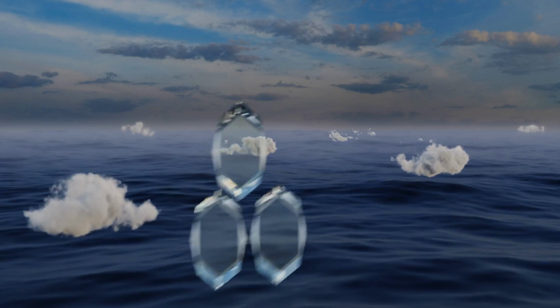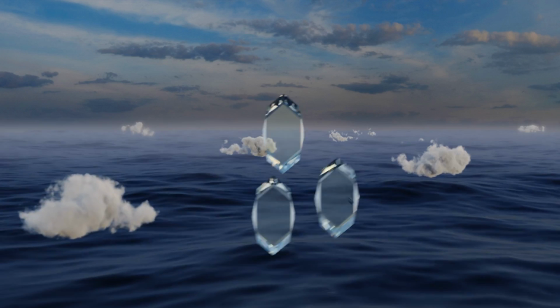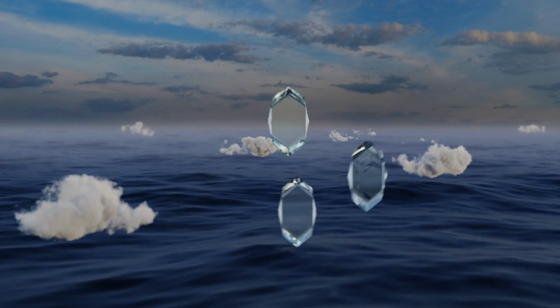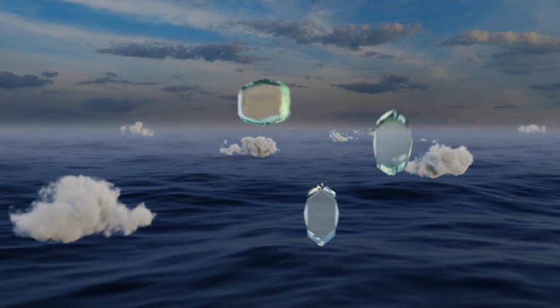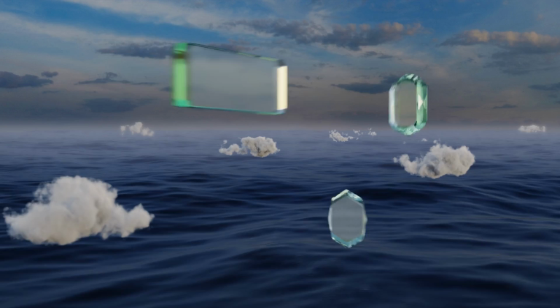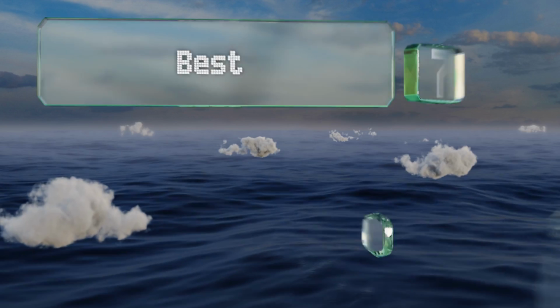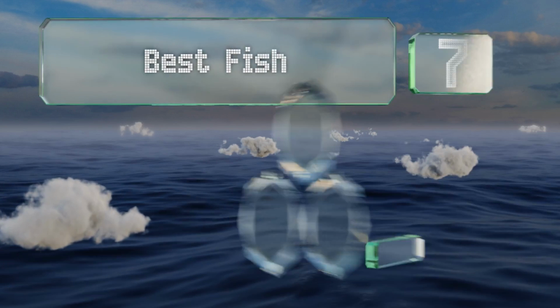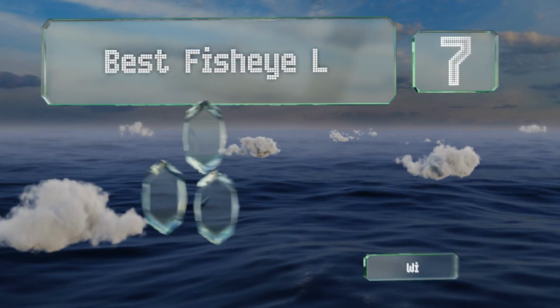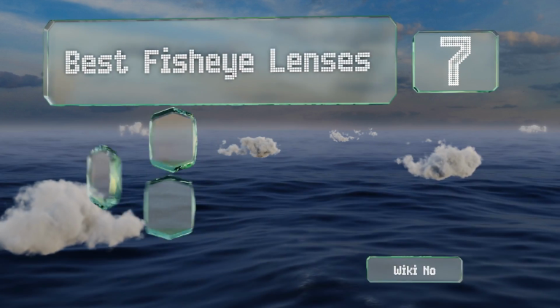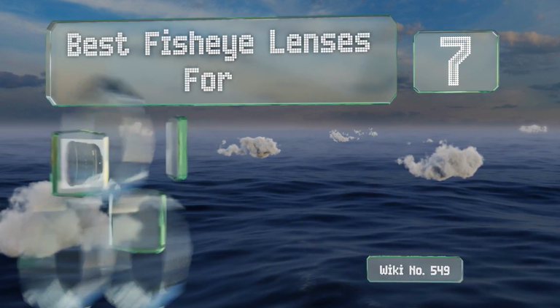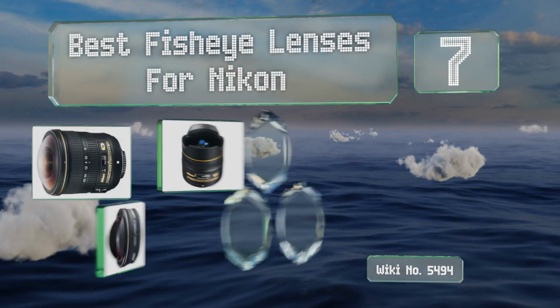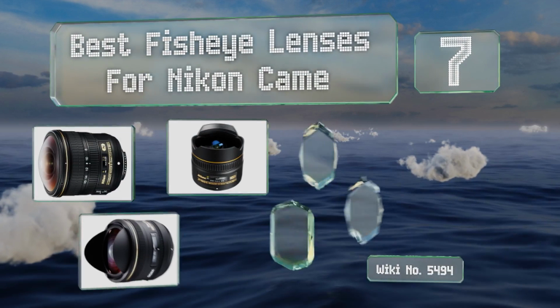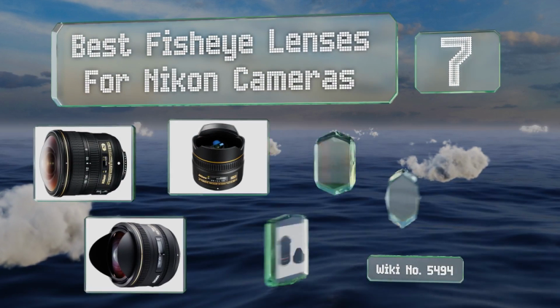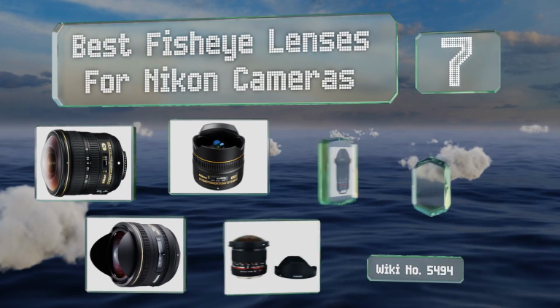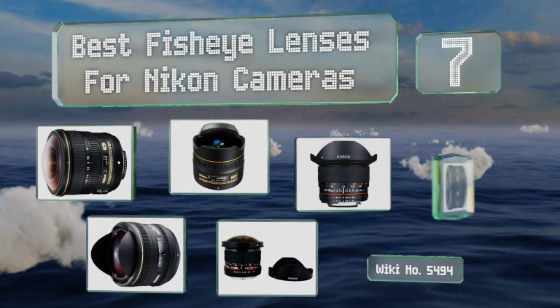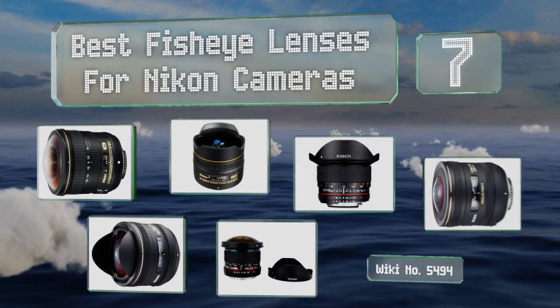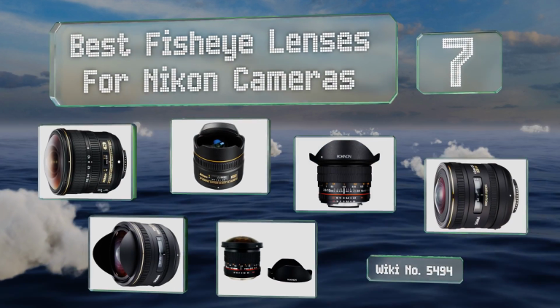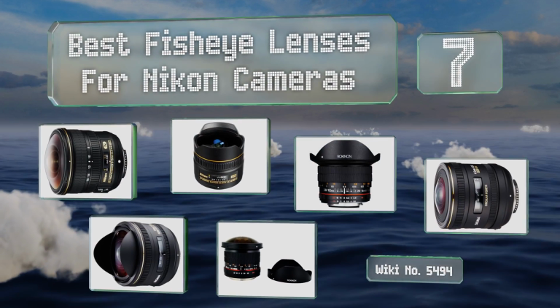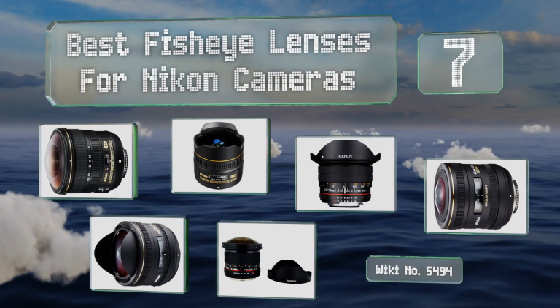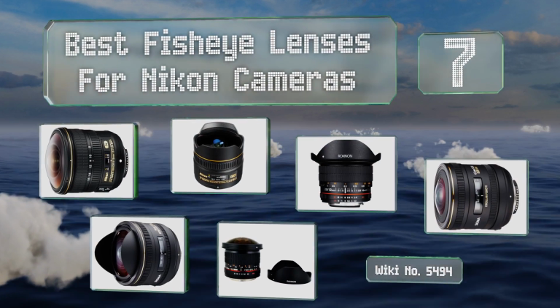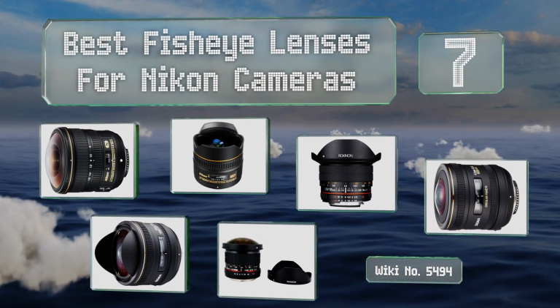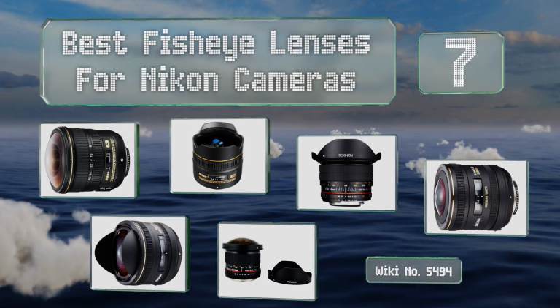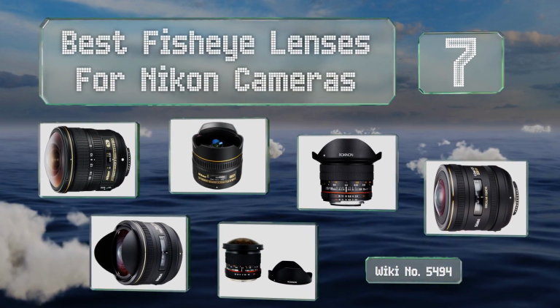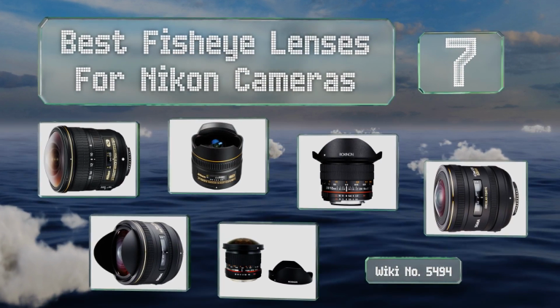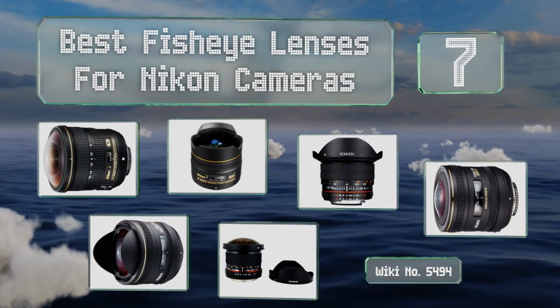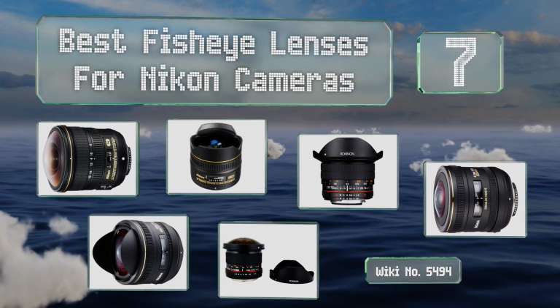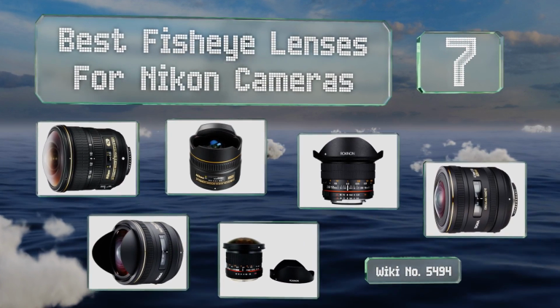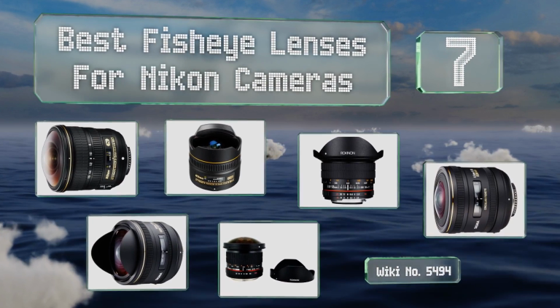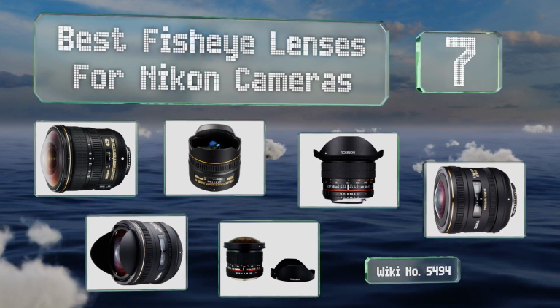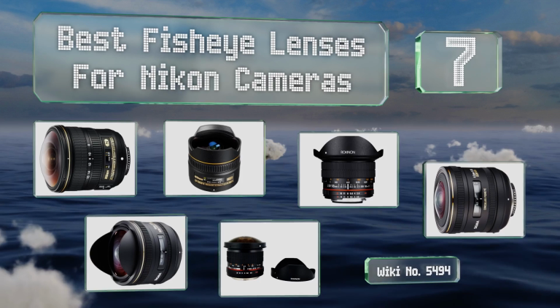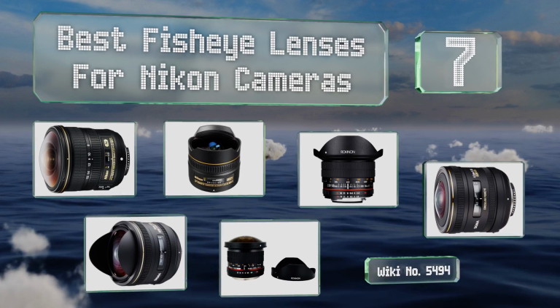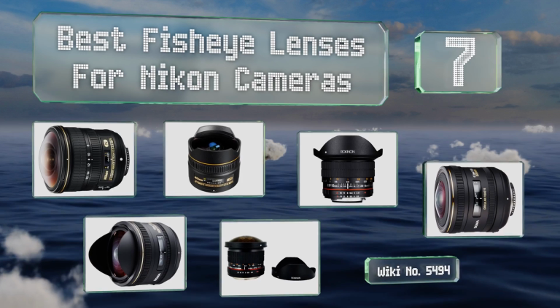EasyVid presents the seven best fisheye lenses for Nikon cameras. Let's get started with the list.